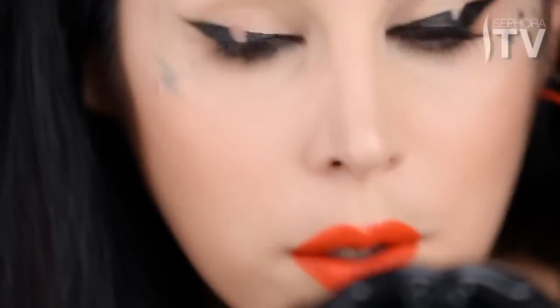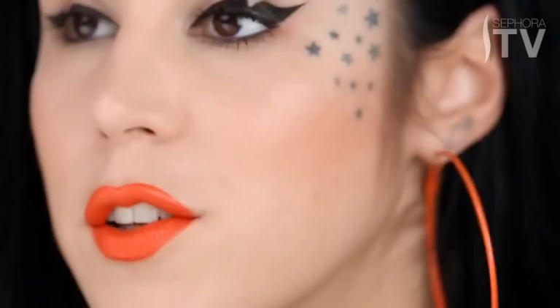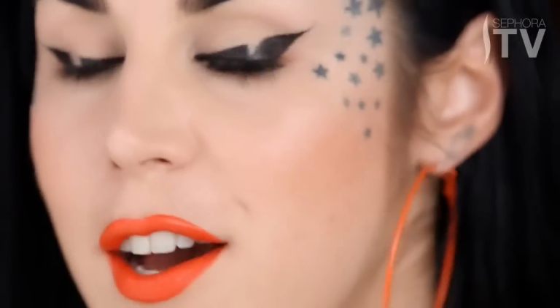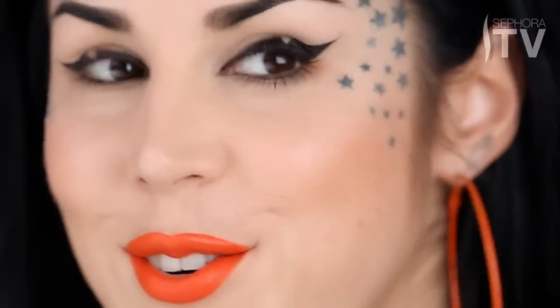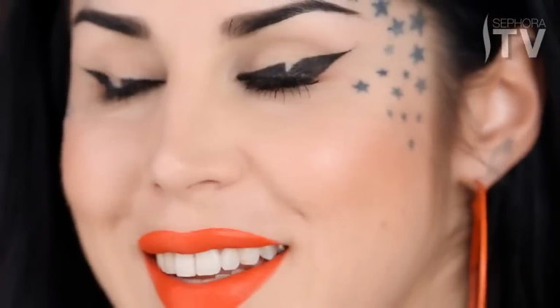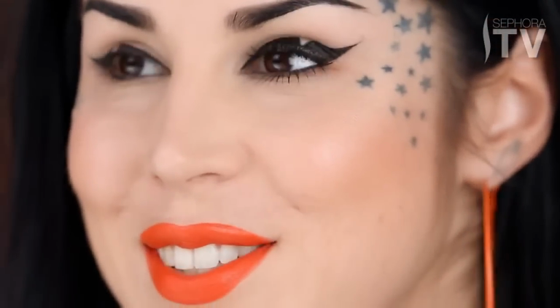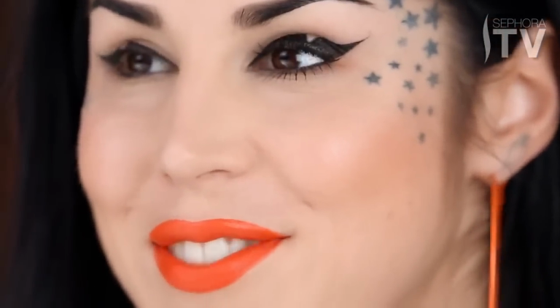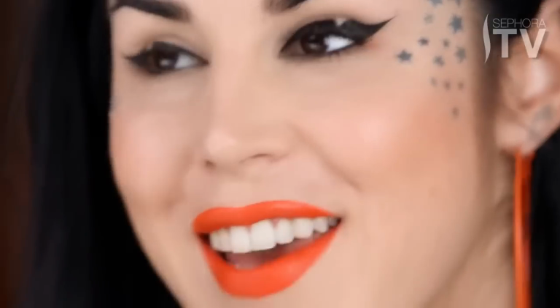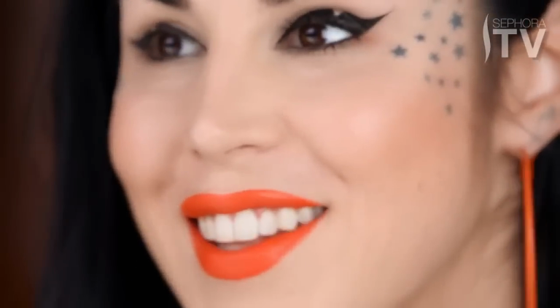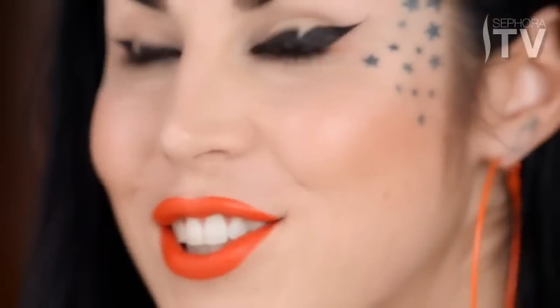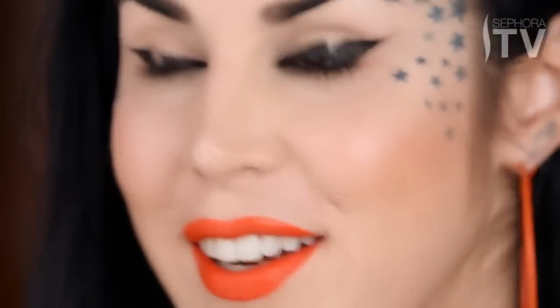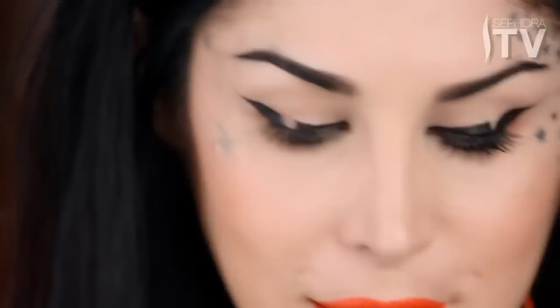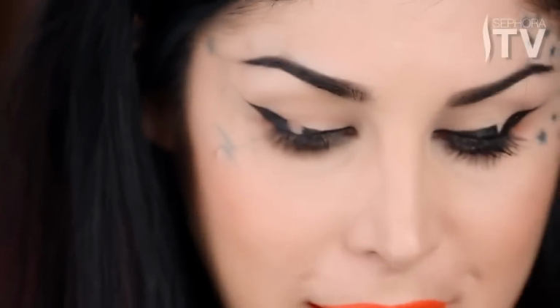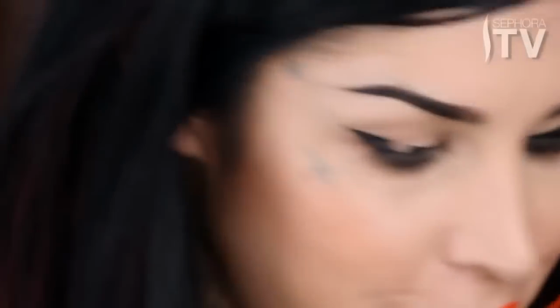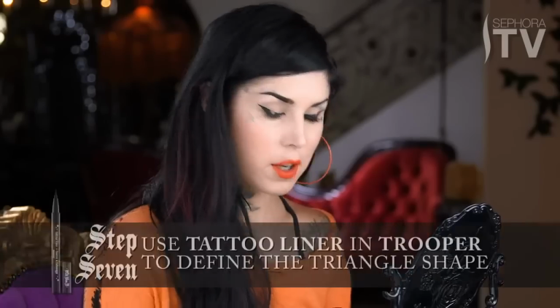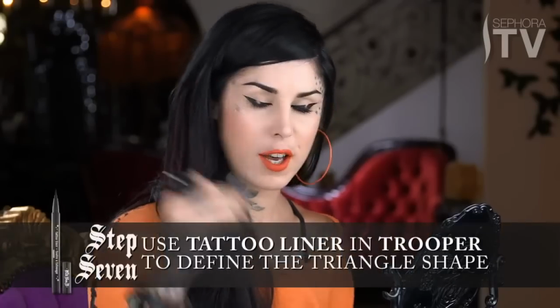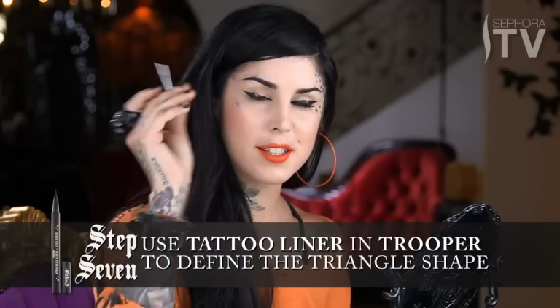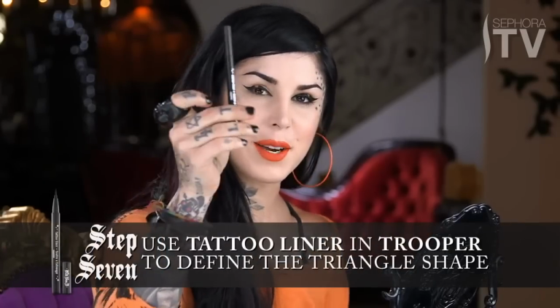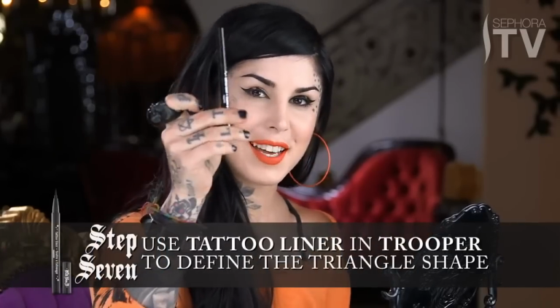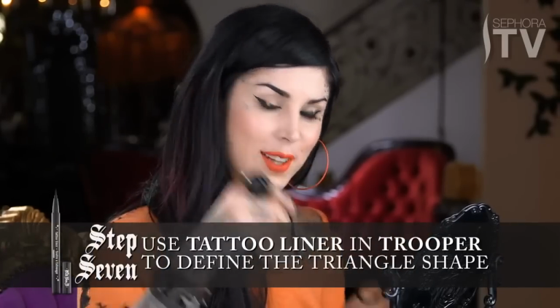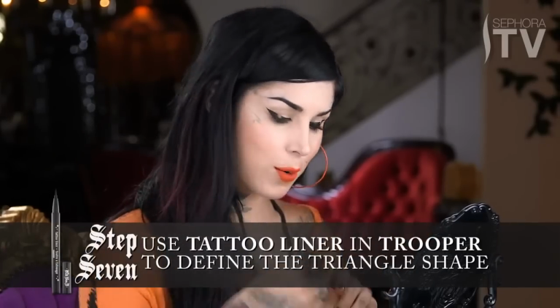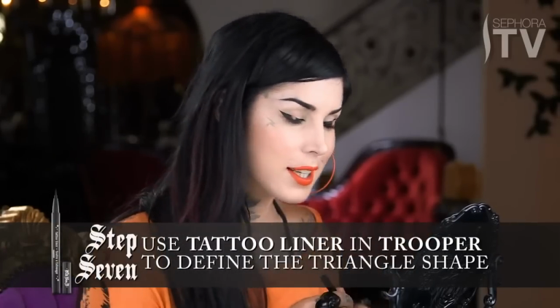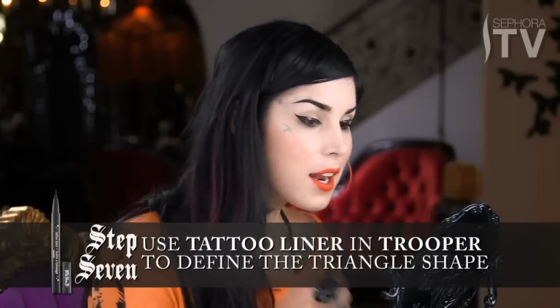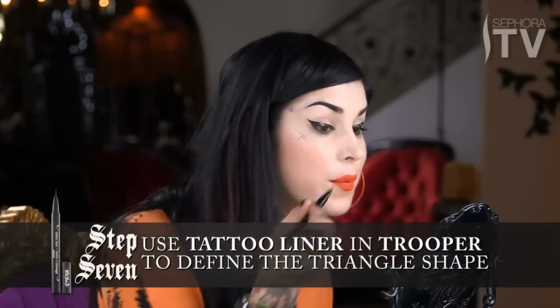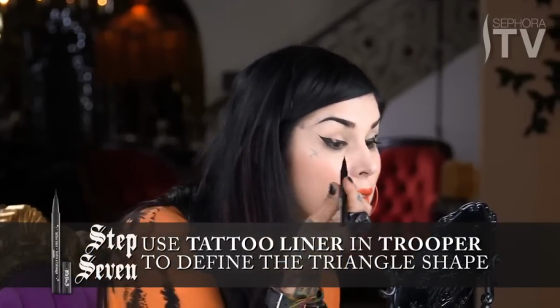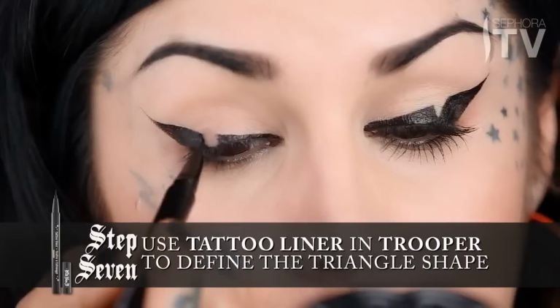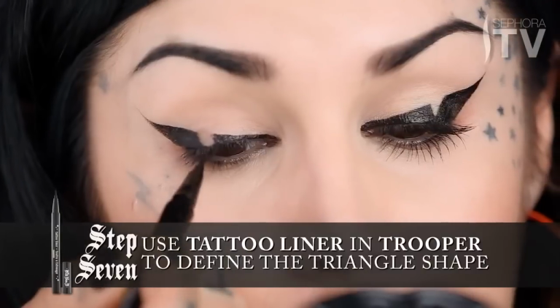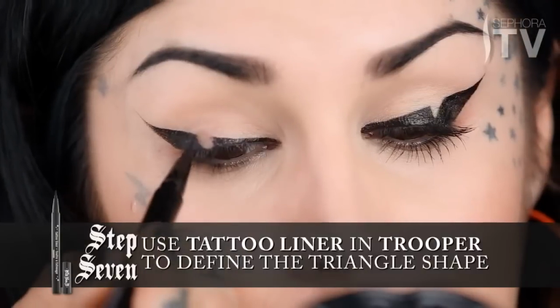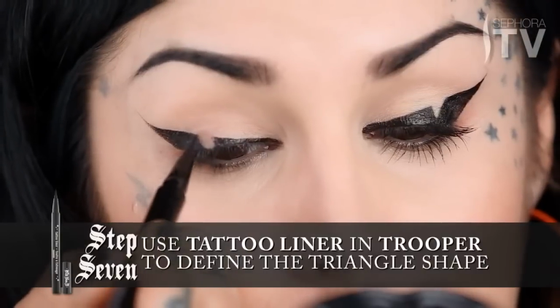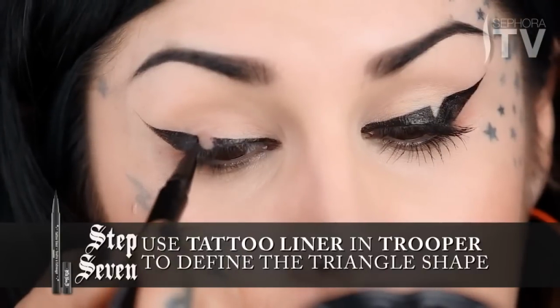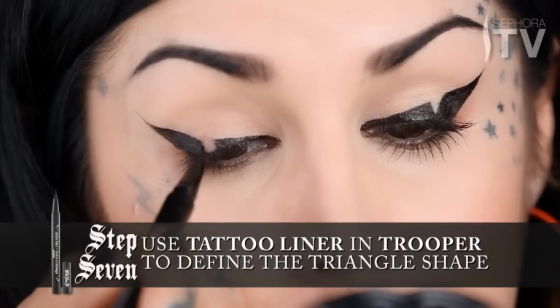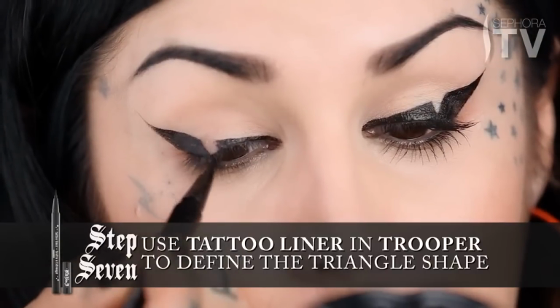So now we're ready to define that little triangle cutout. I'm going to go ahead and take my tattoo liner once again and carve out that little triangle area.